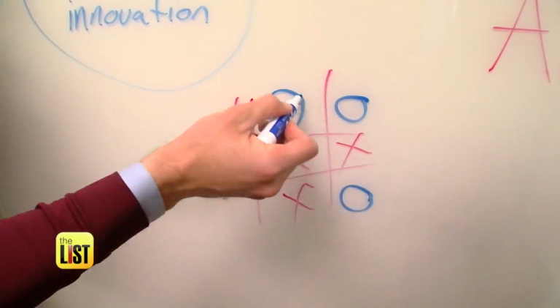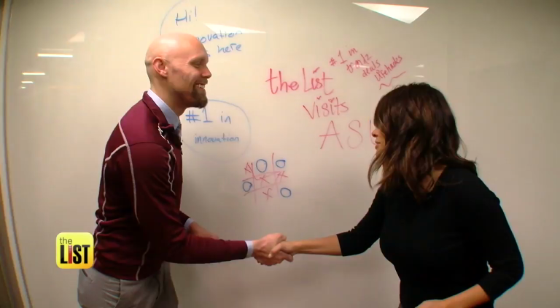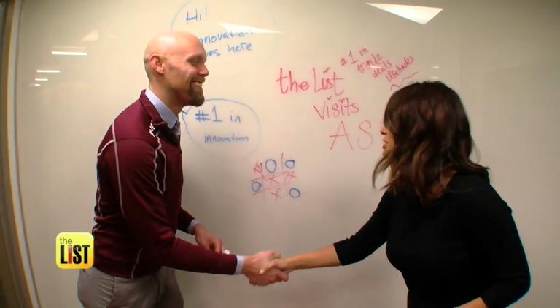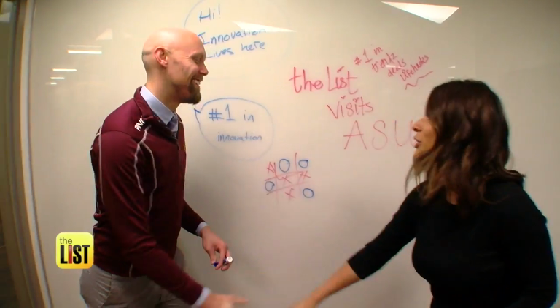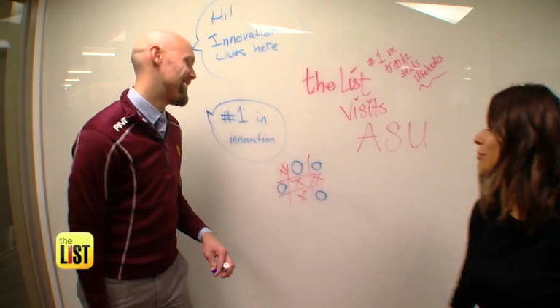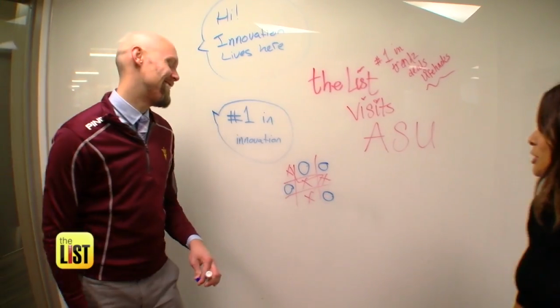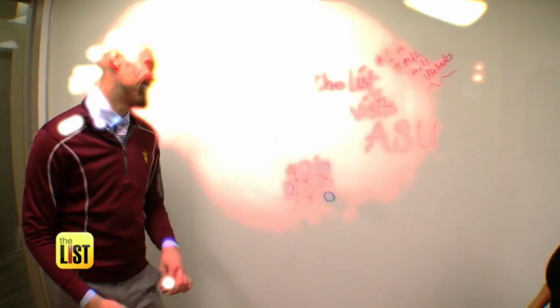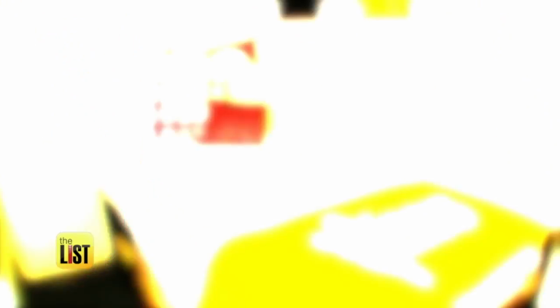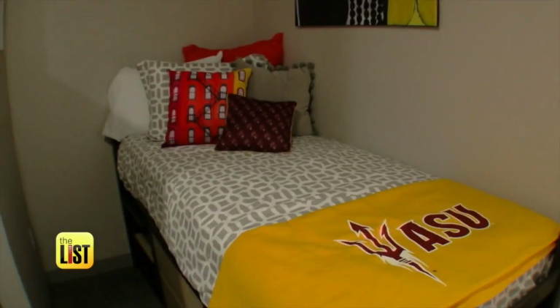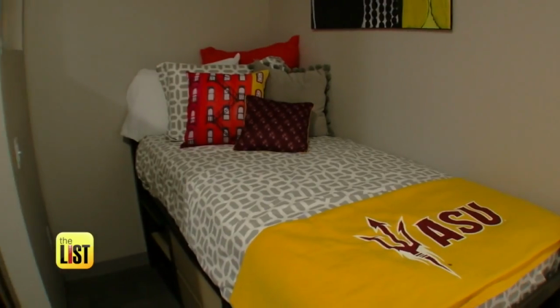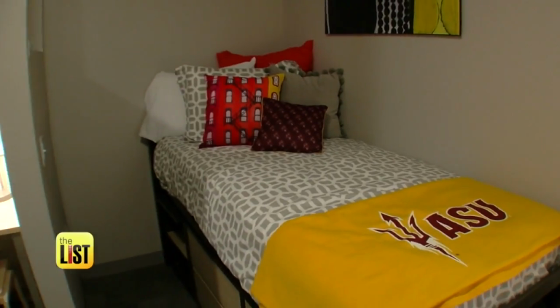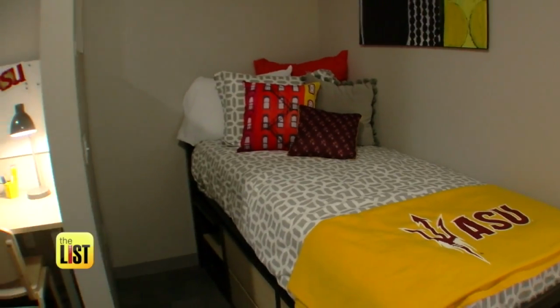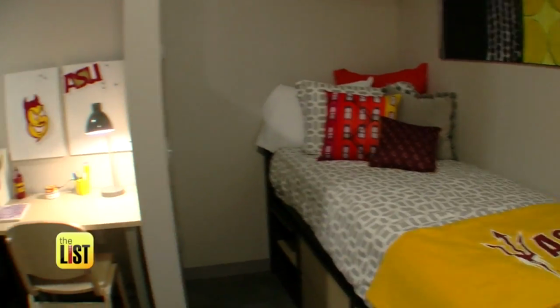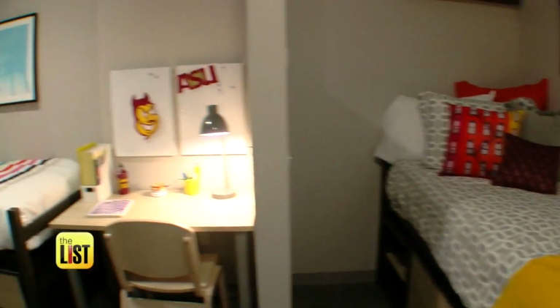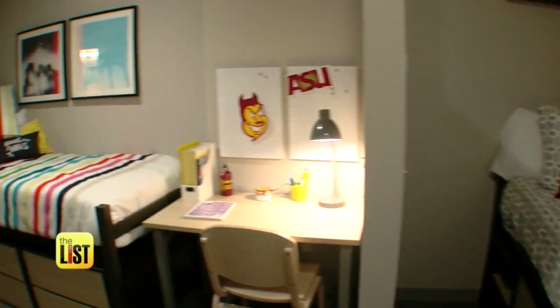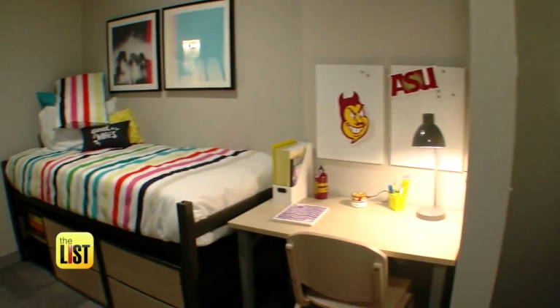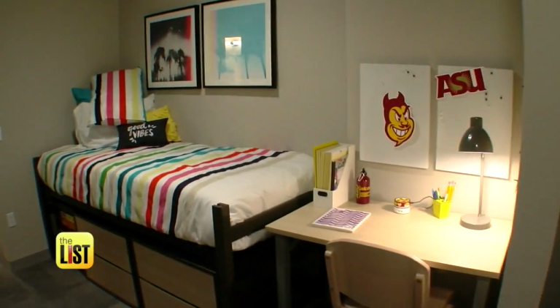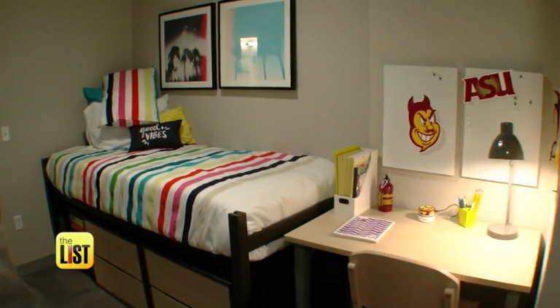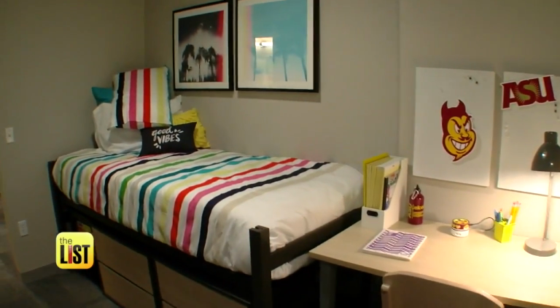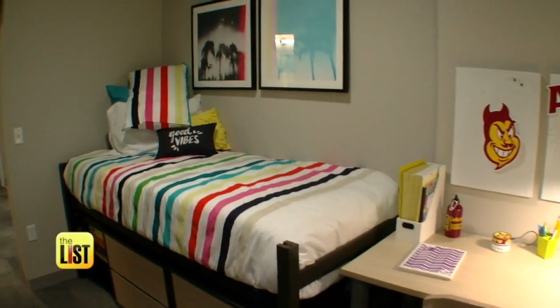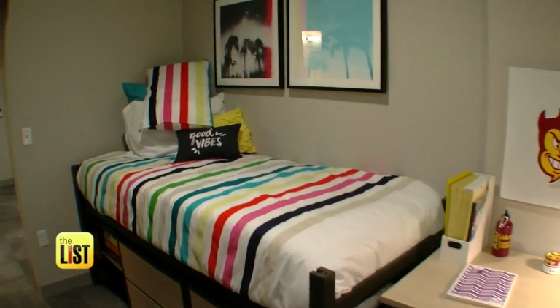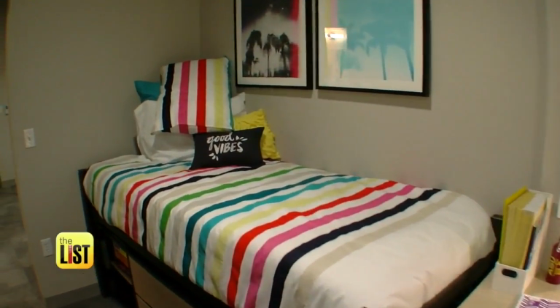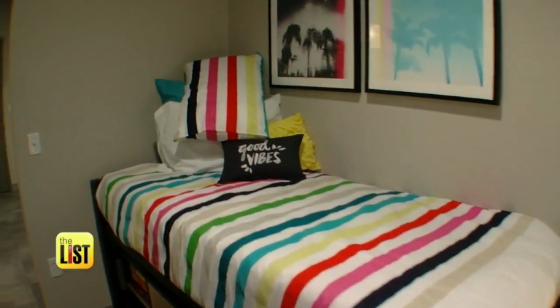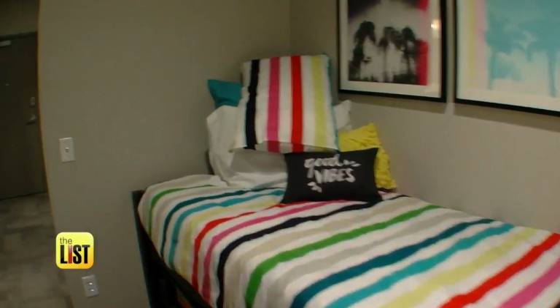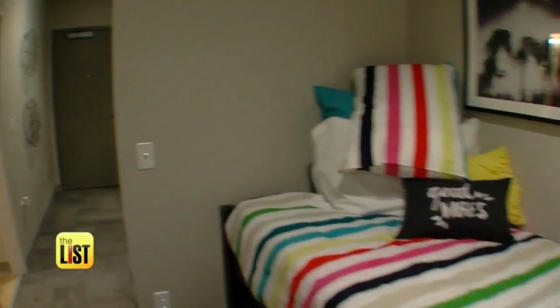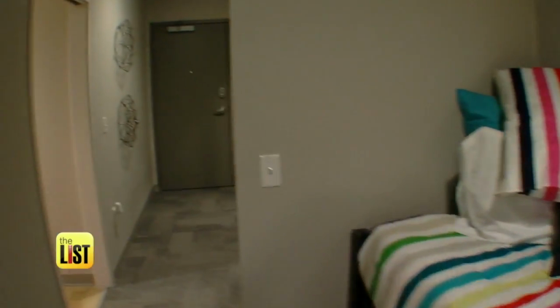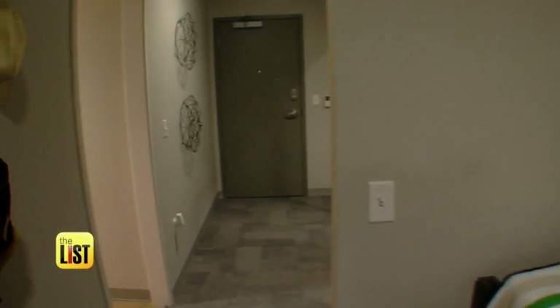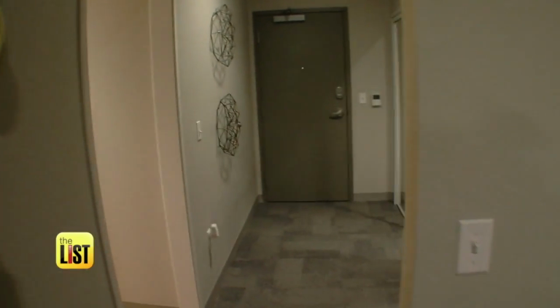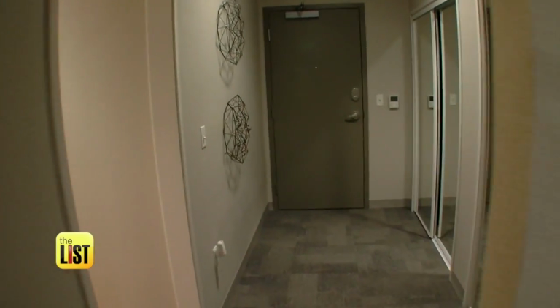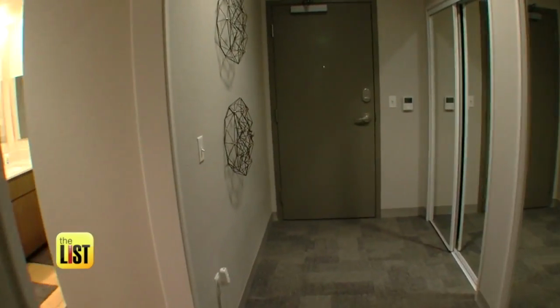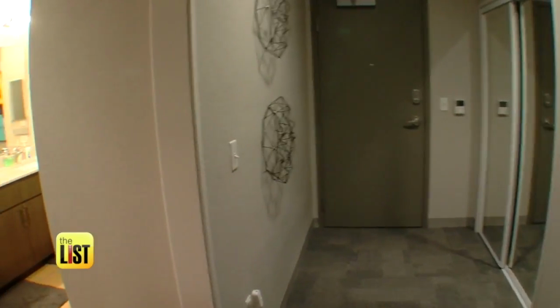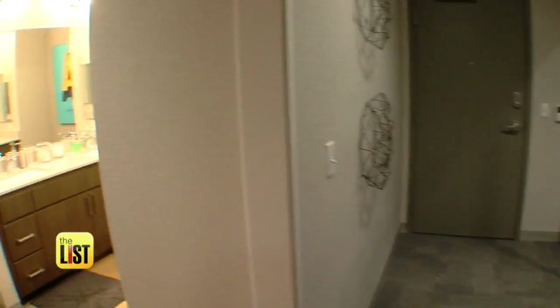These tricked-out dorms could become the norm at universities nationwide very soon. The dorm room of tomorrow, today — on the lowdown.